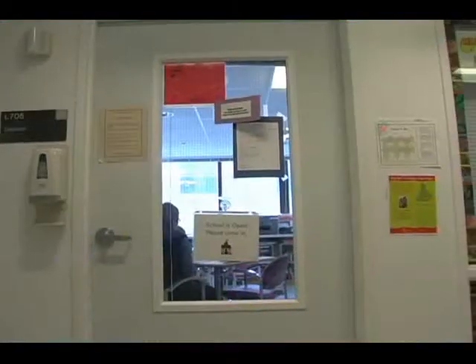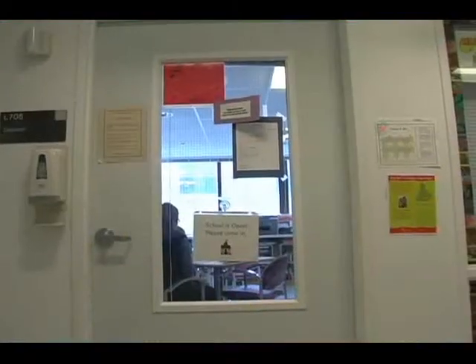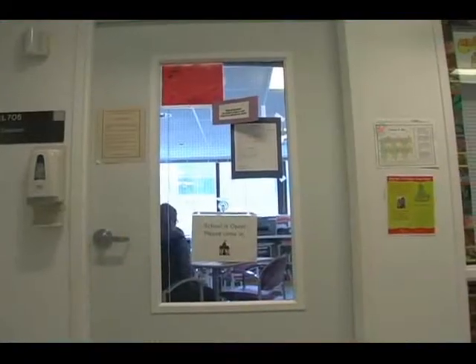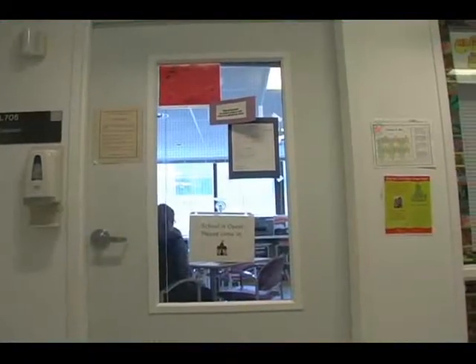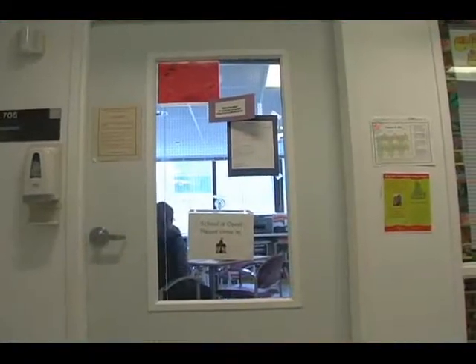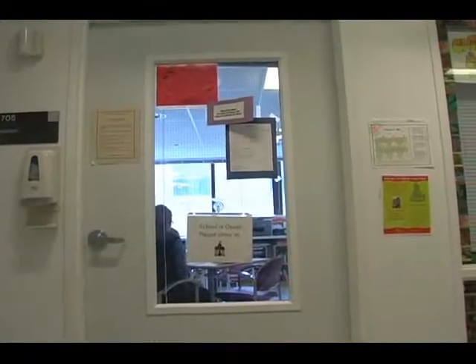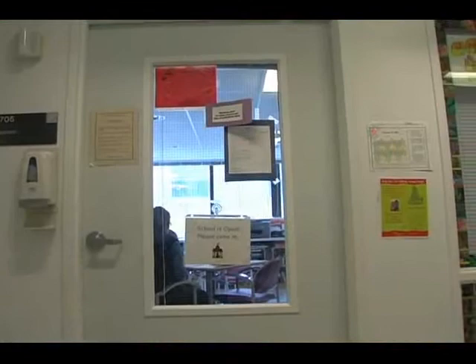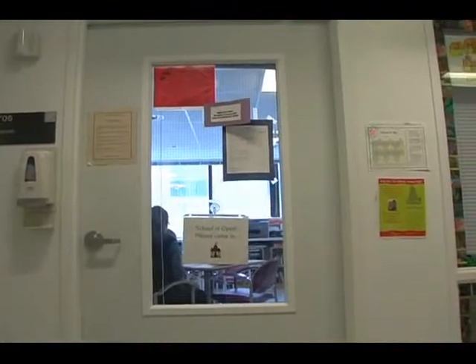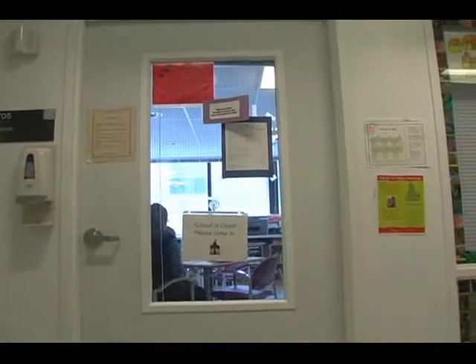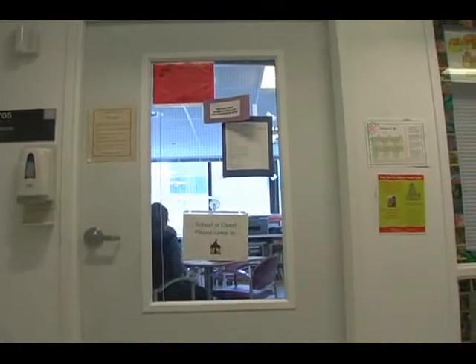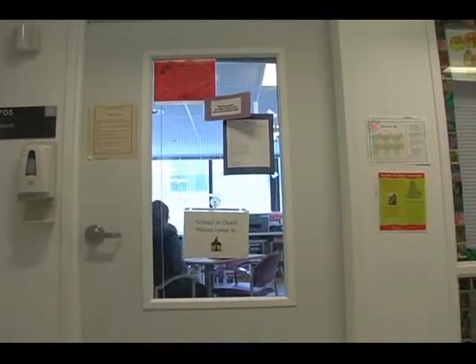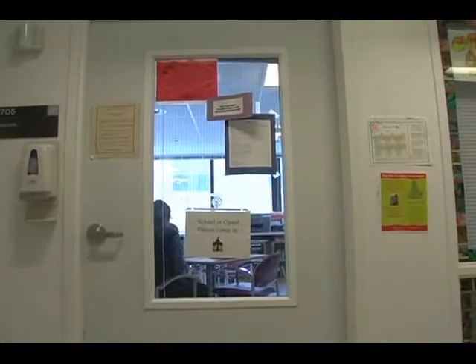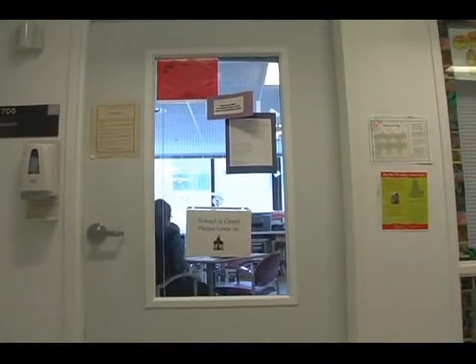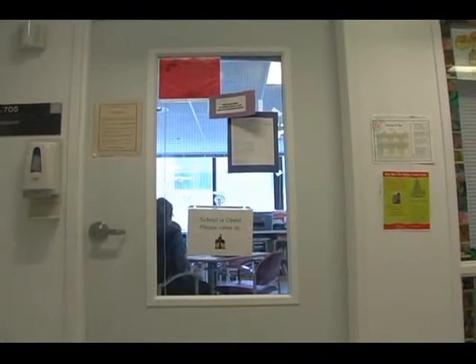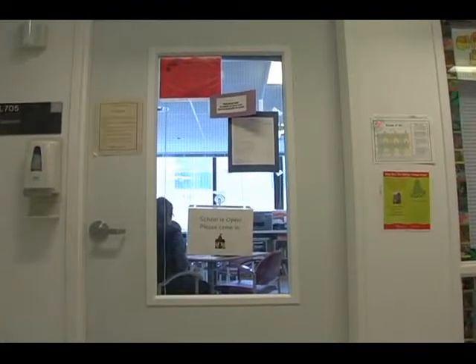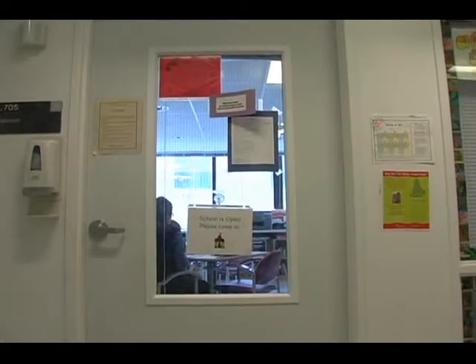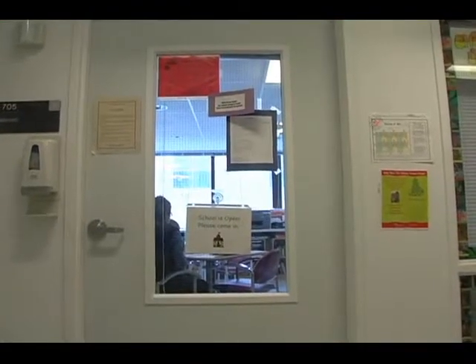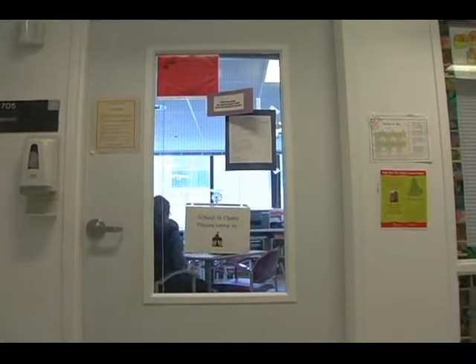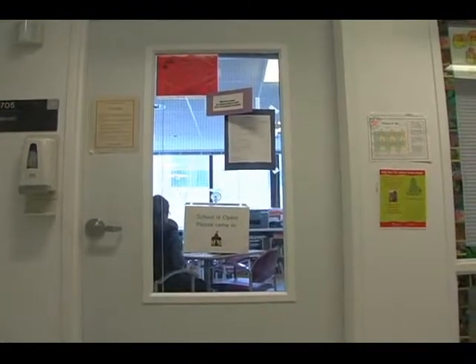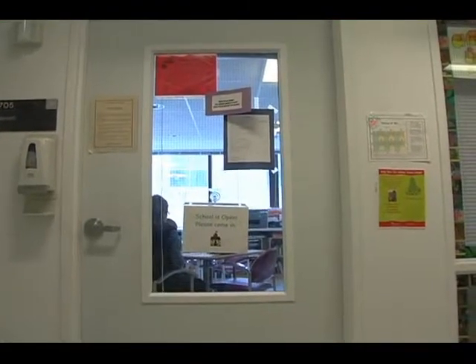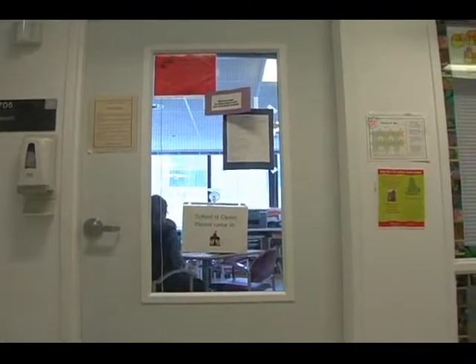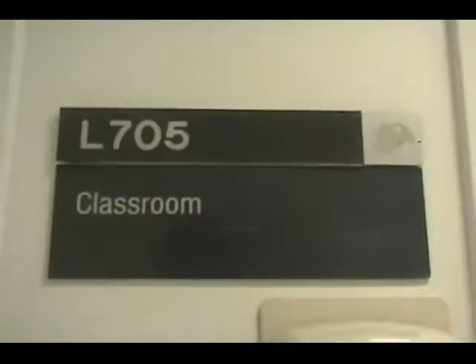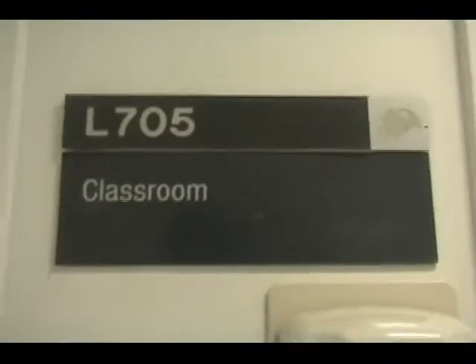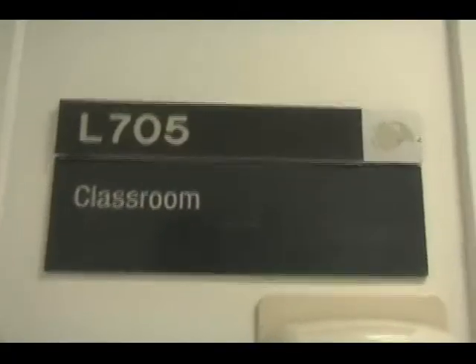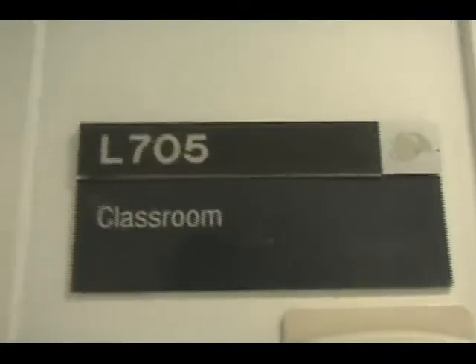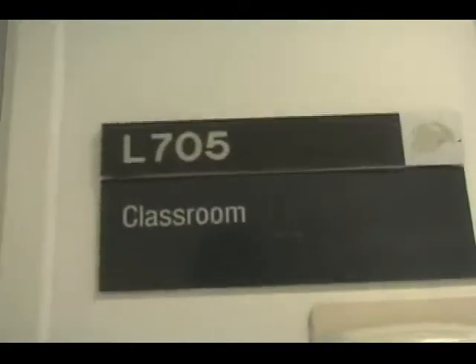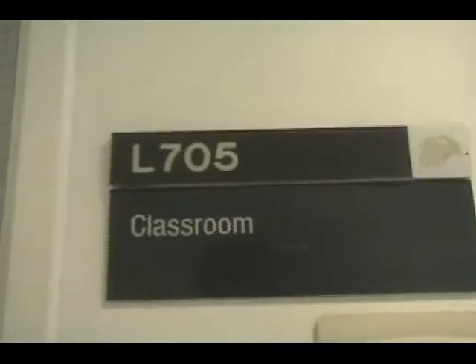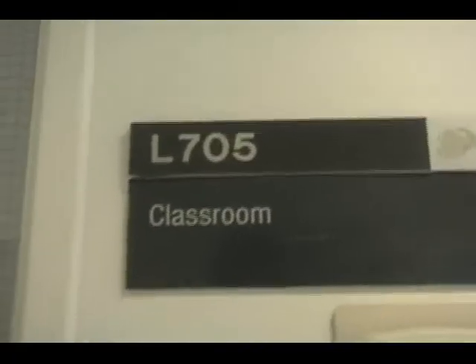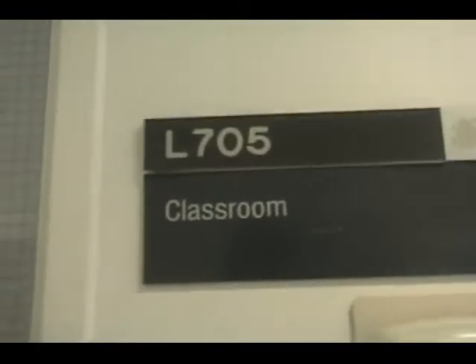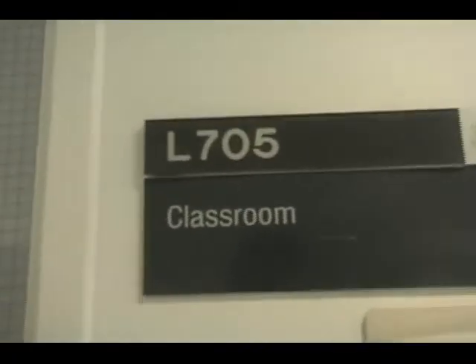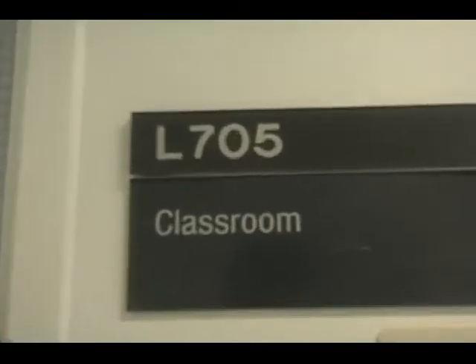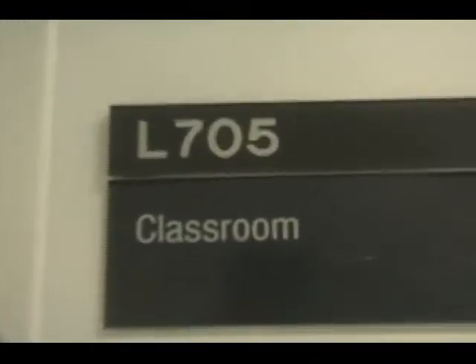Come into the classroom and take a look. We're located on the seventh floor in room L705.